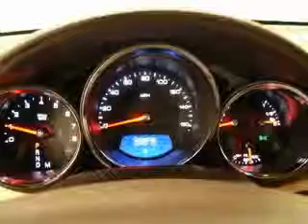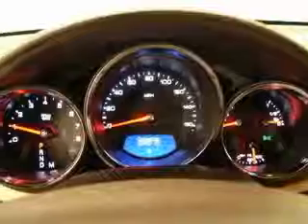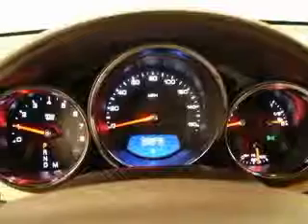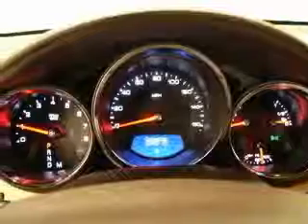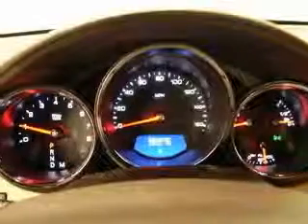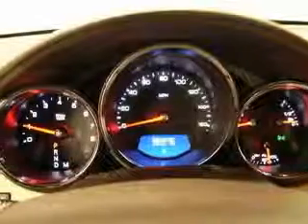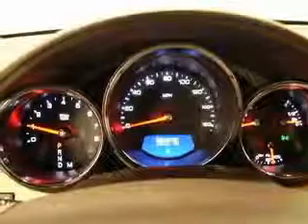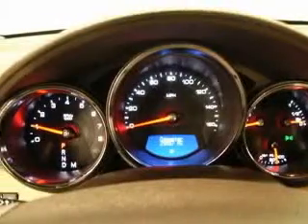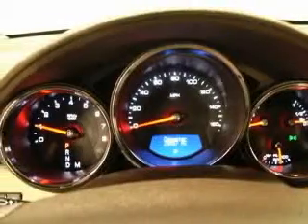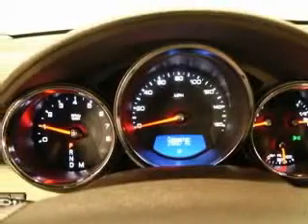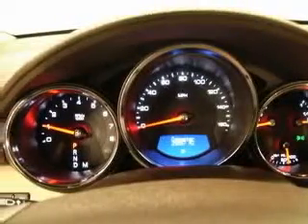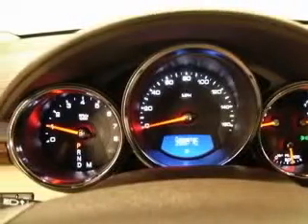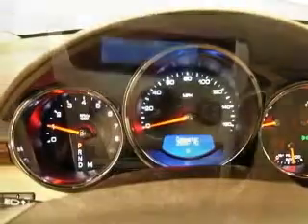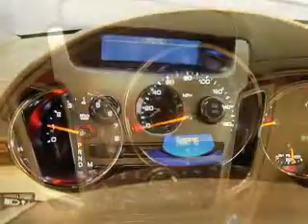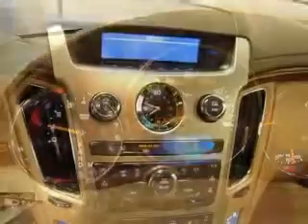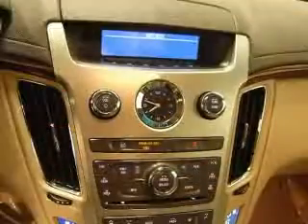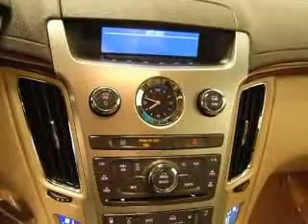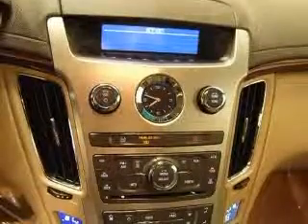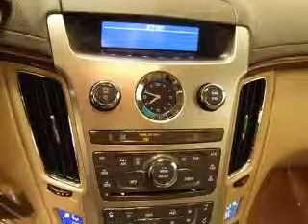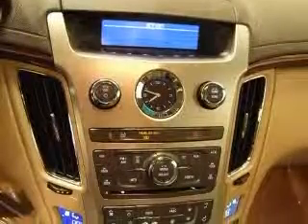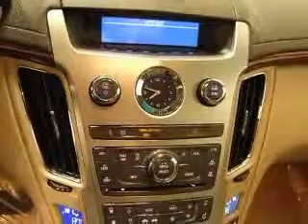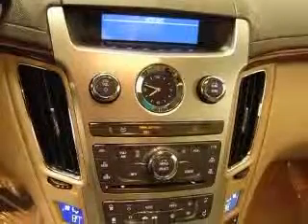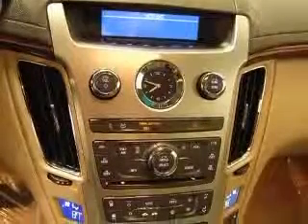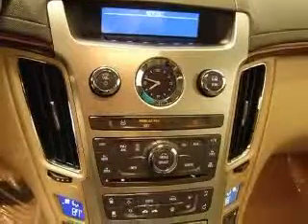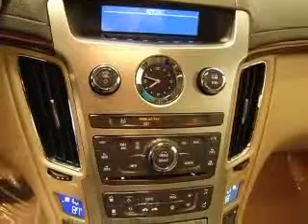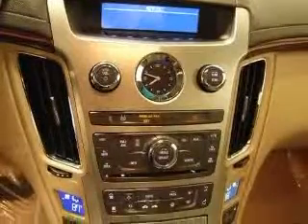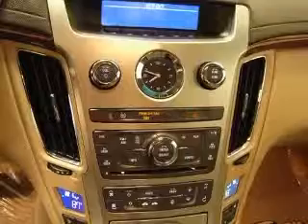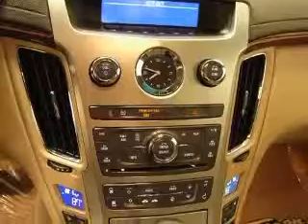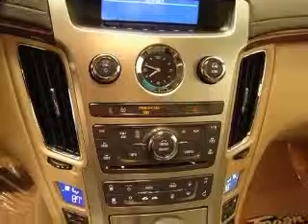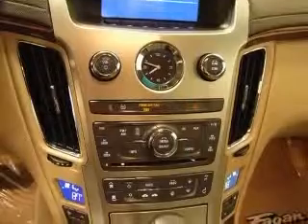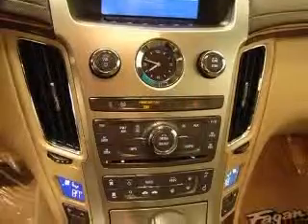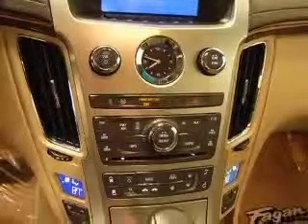Front fog lamps, heated washer fluid. Also includes leather seating surfaces and limited slip differential.